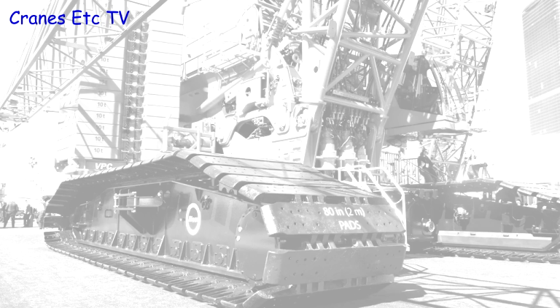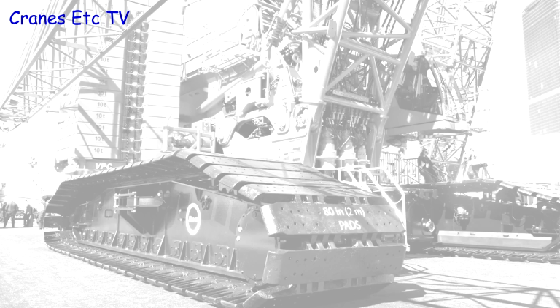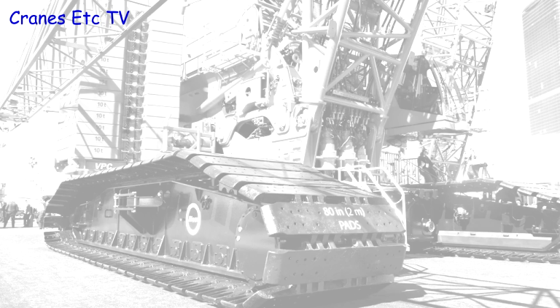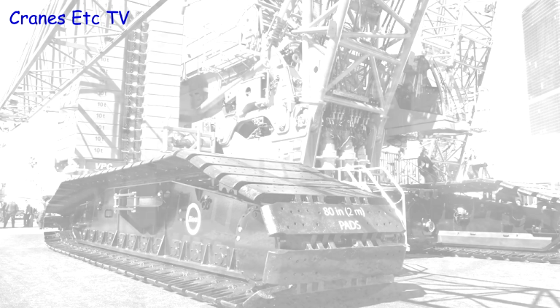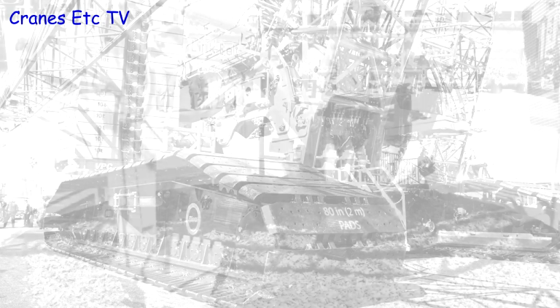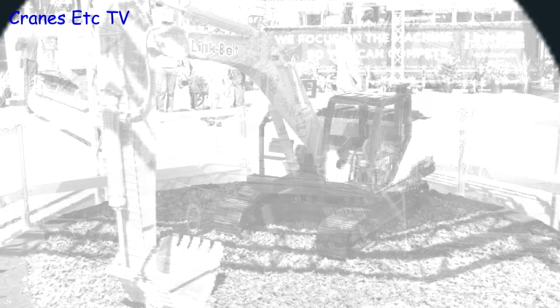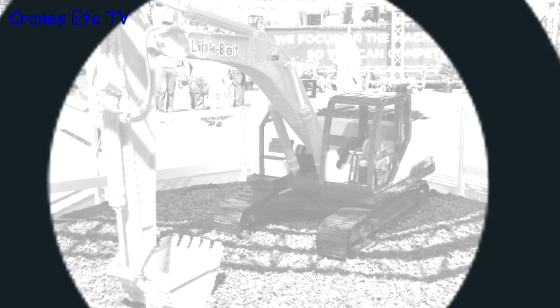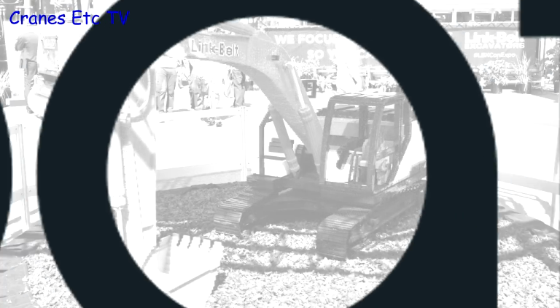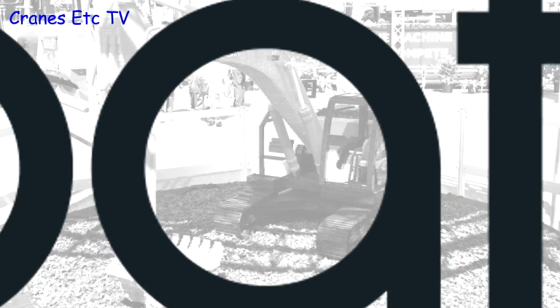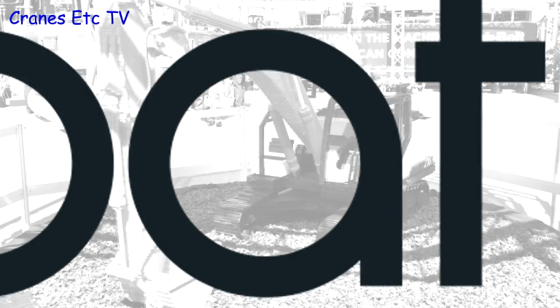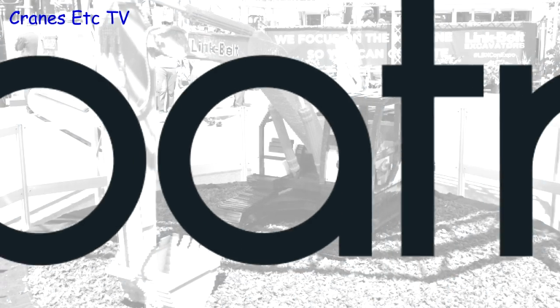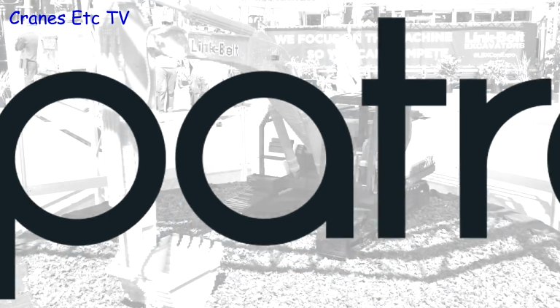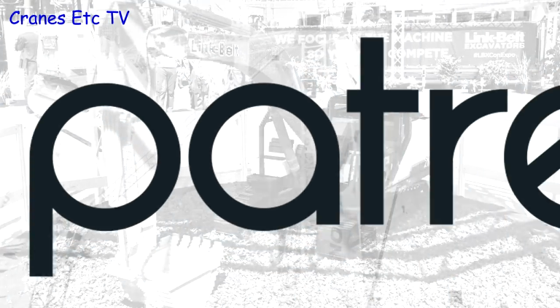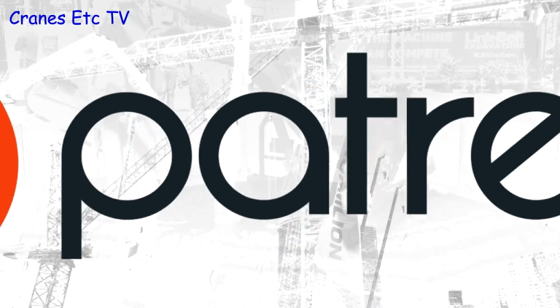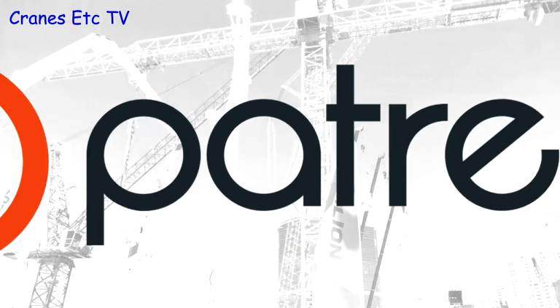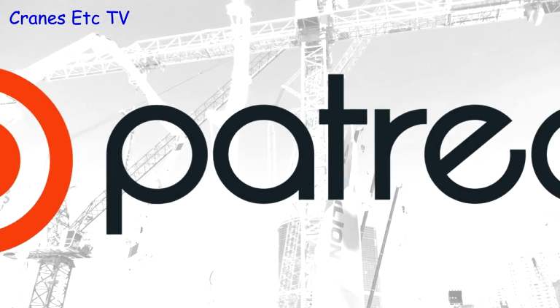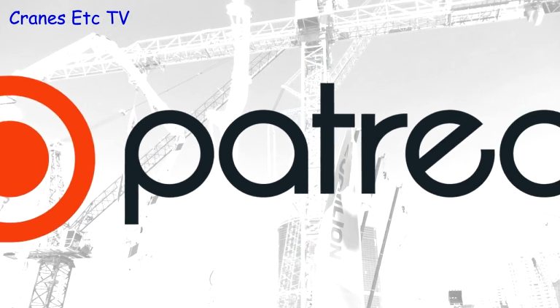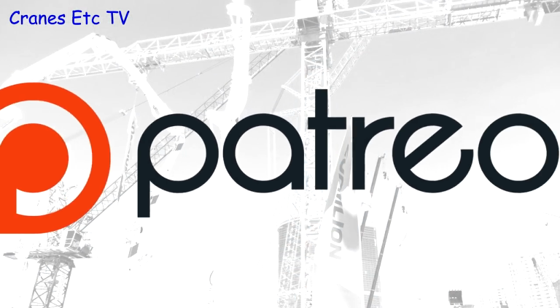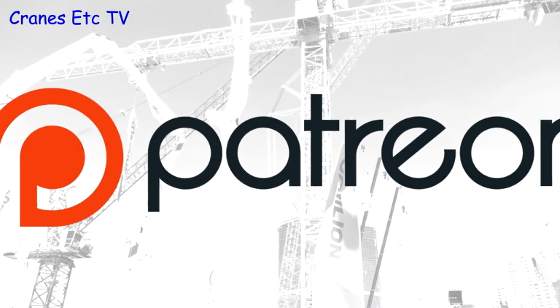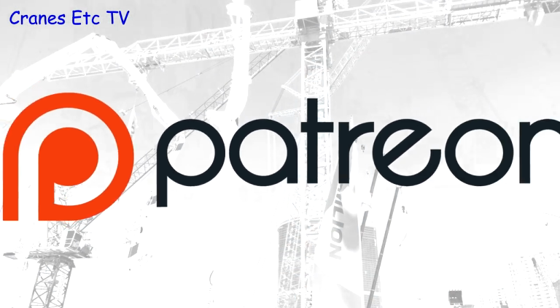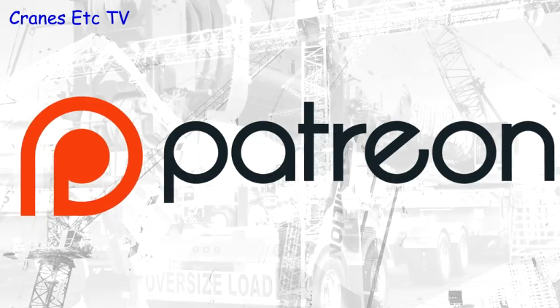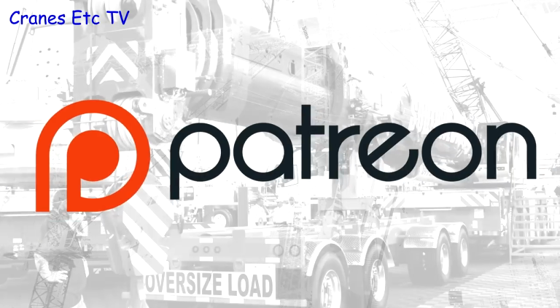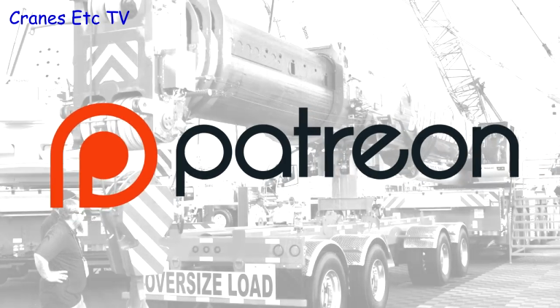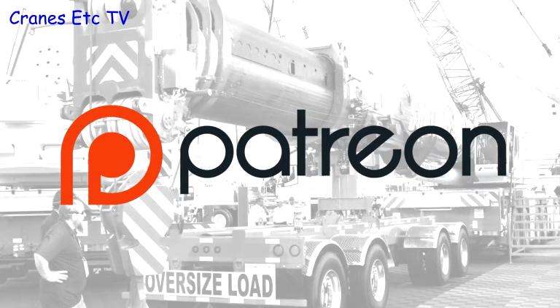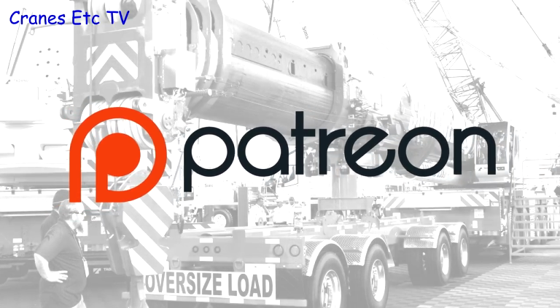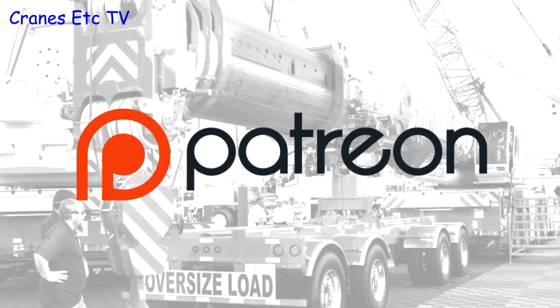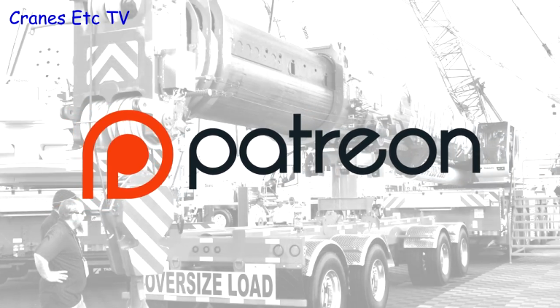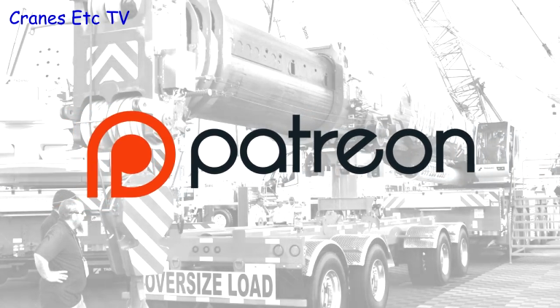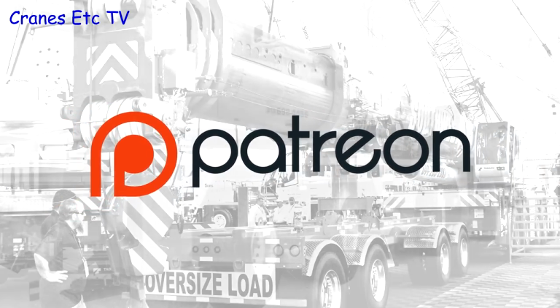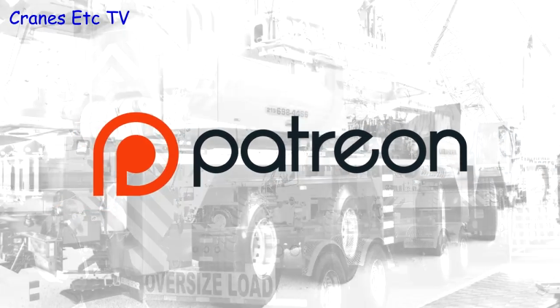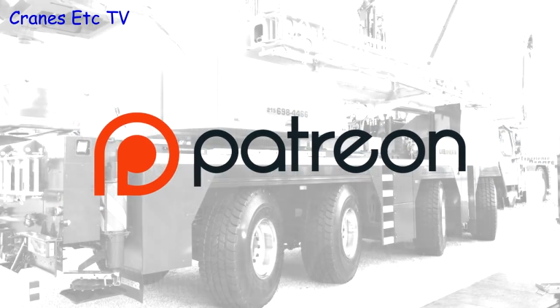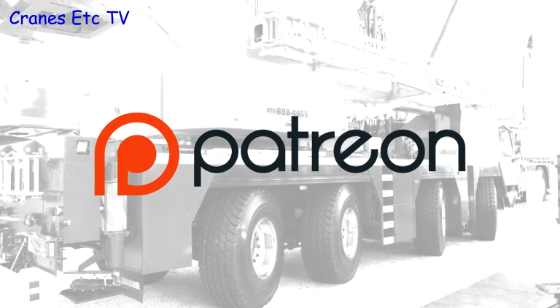Remember, if you want to support the Cranes Etc team you can do so over on our Patreon page and the link is in the video description.